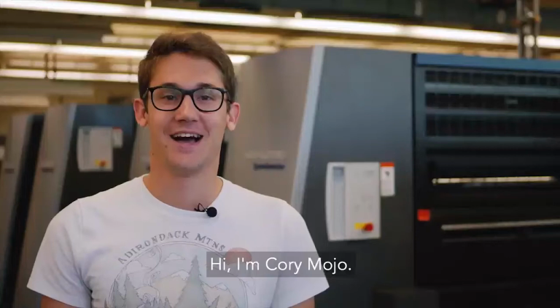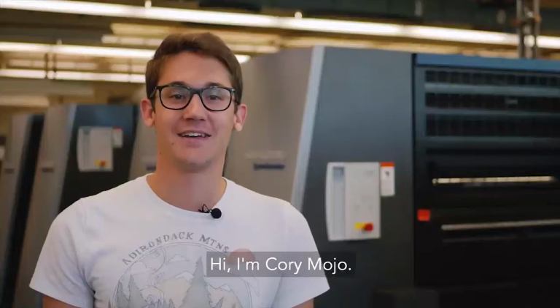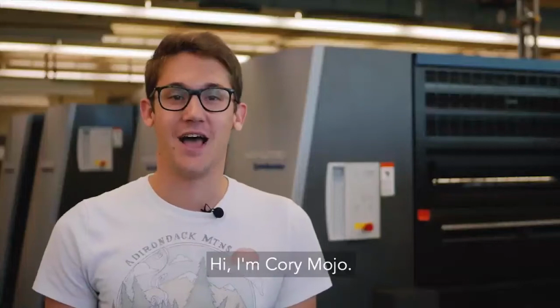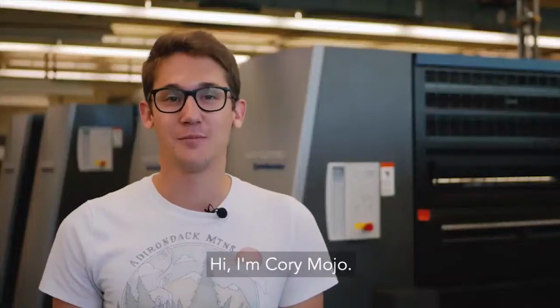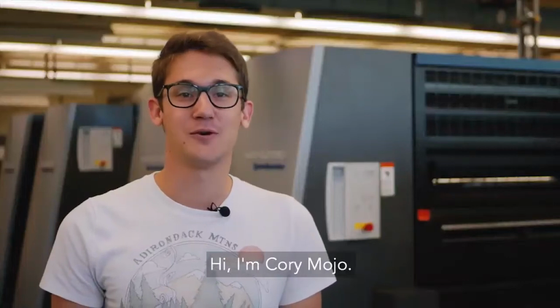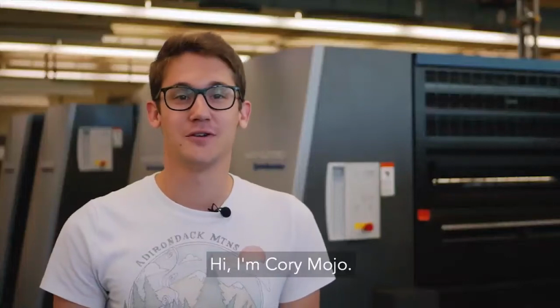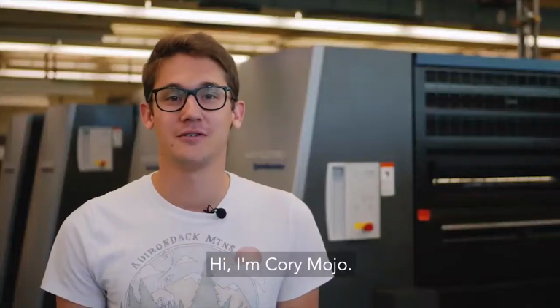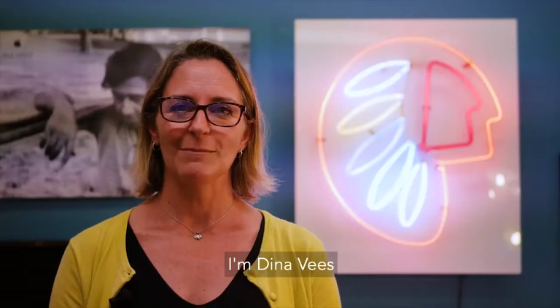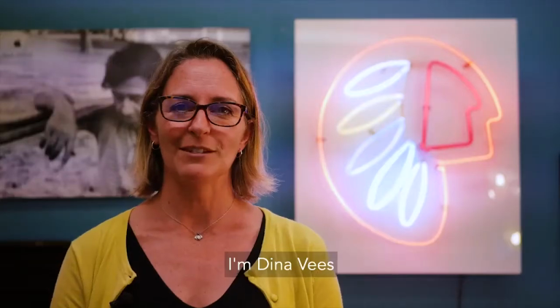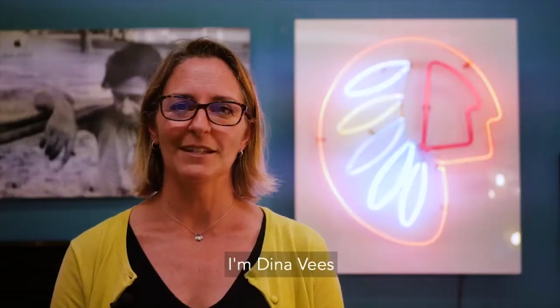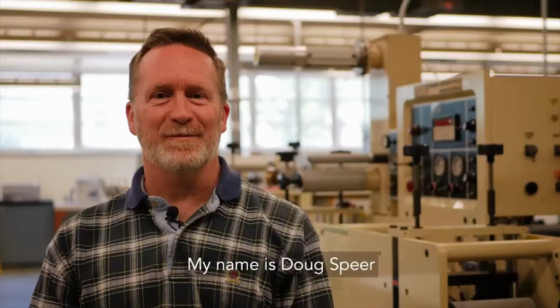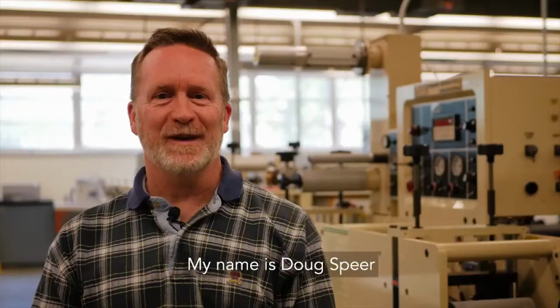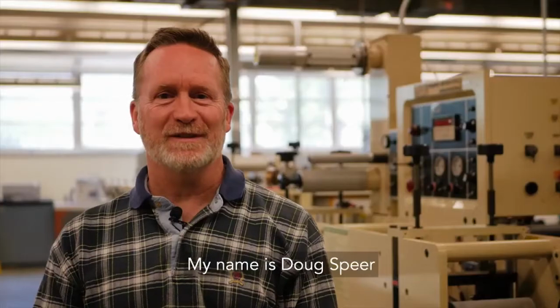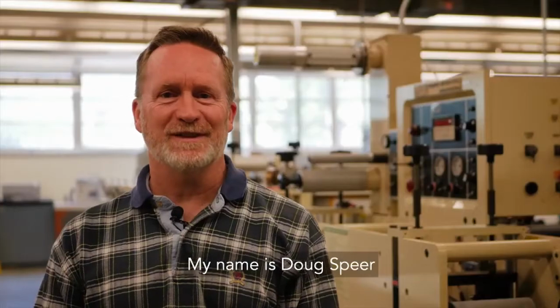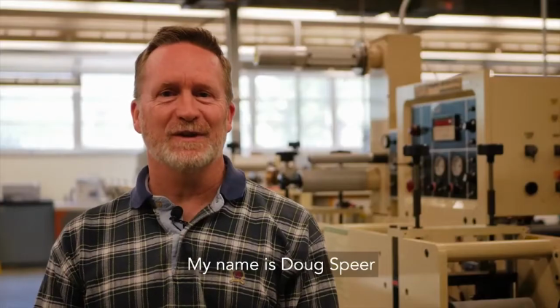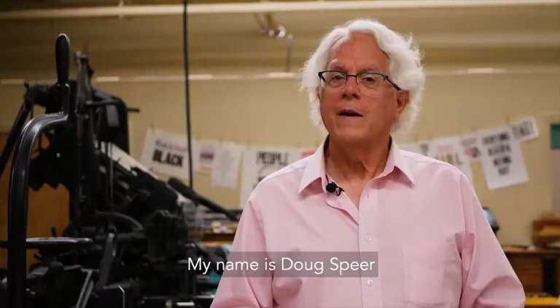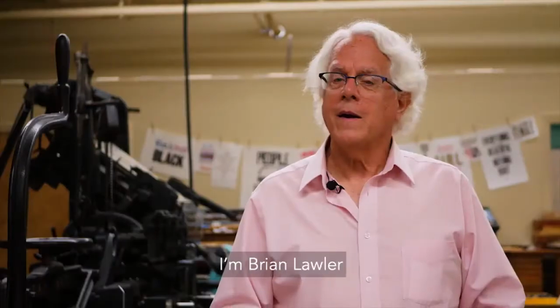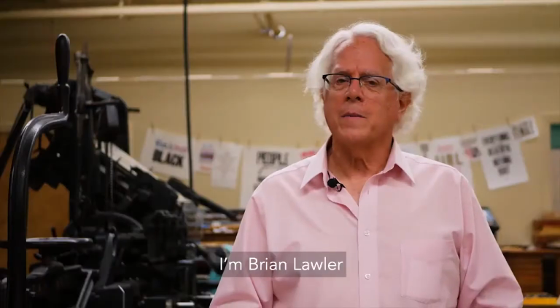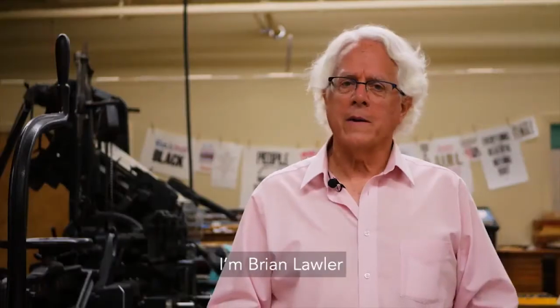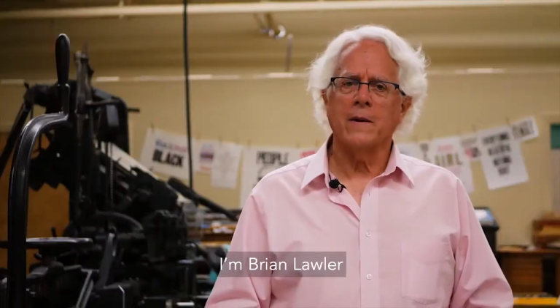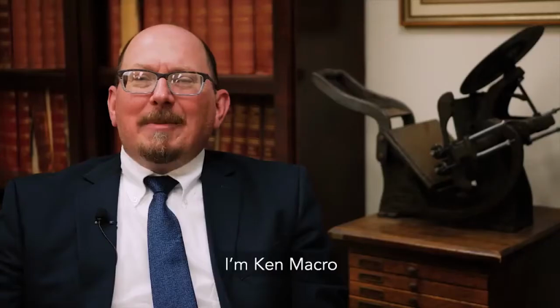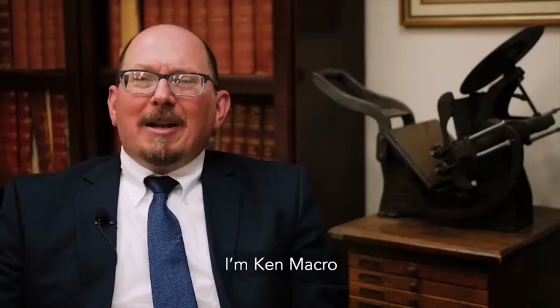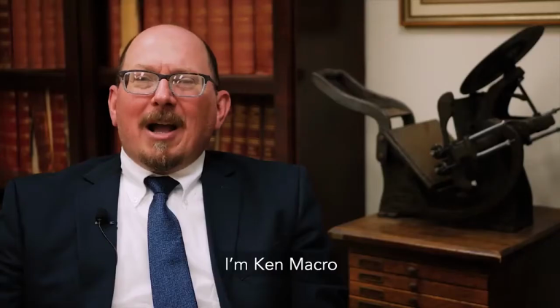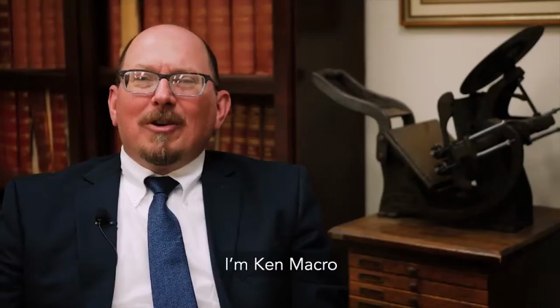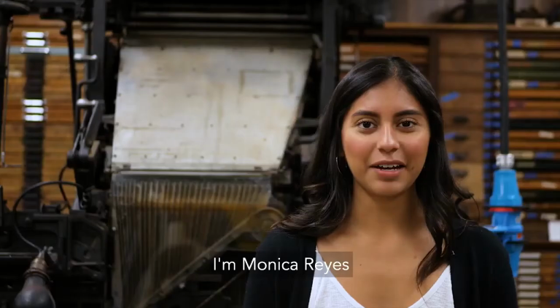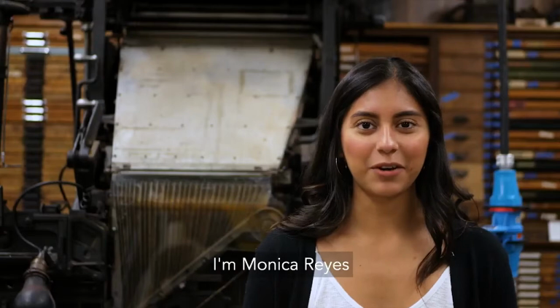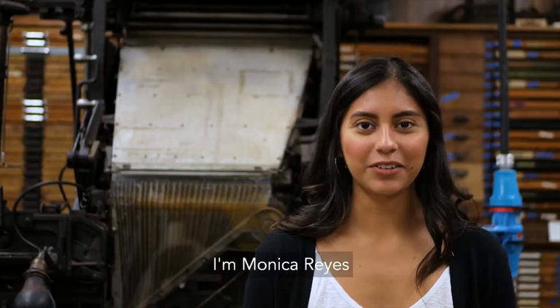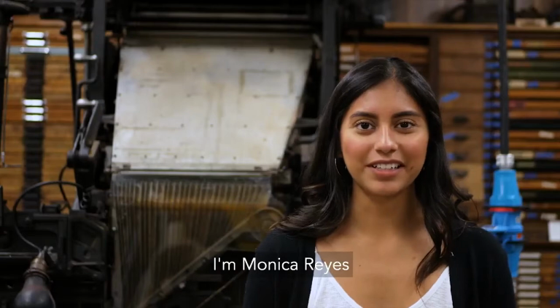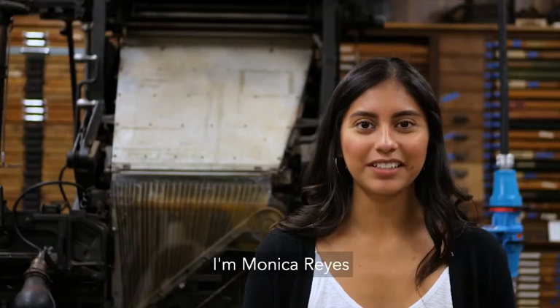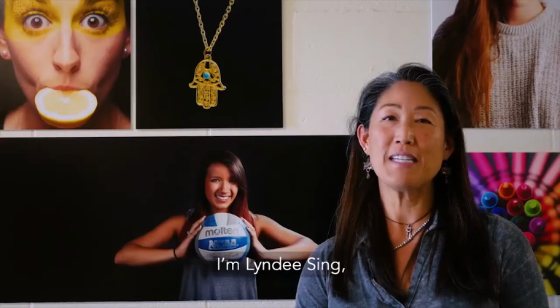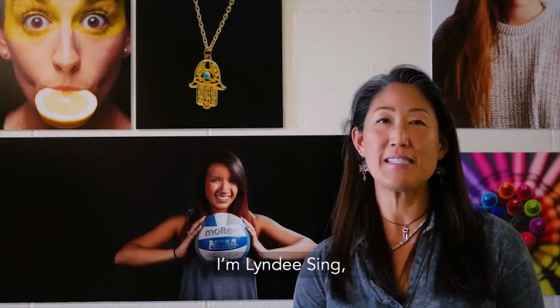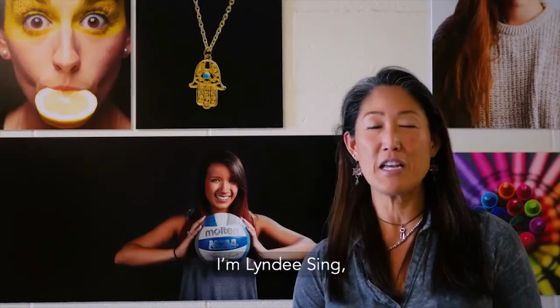Hi, I'm Corin Mojo. I'm Dina Vese. My name is Doug Spear. I'm Brian Lawler. I'm Ken Macro. I'm Monica Reyes. I'm Lindy Singh.